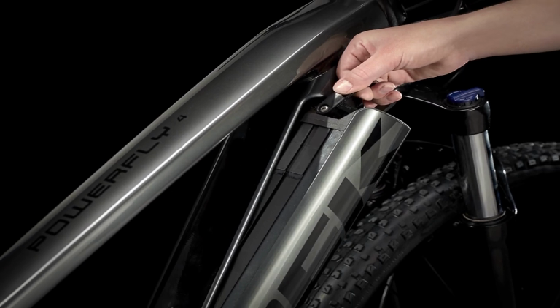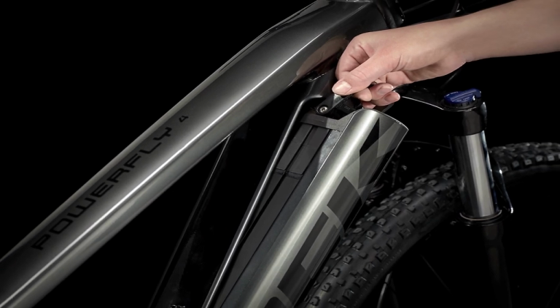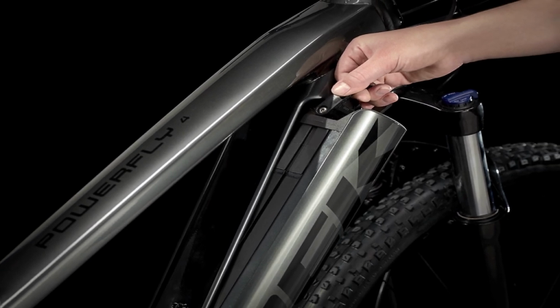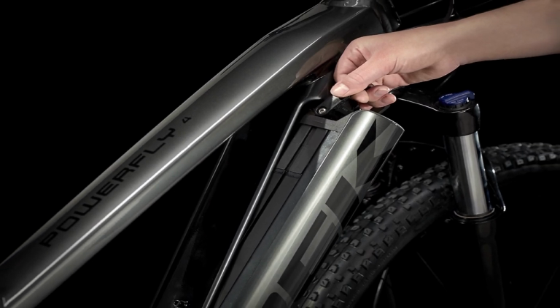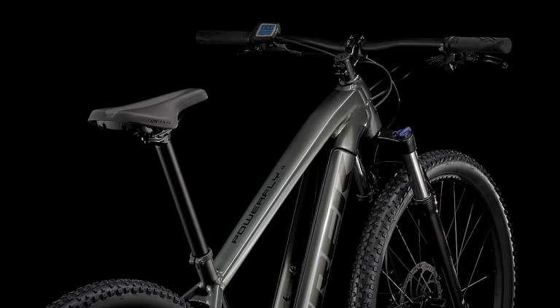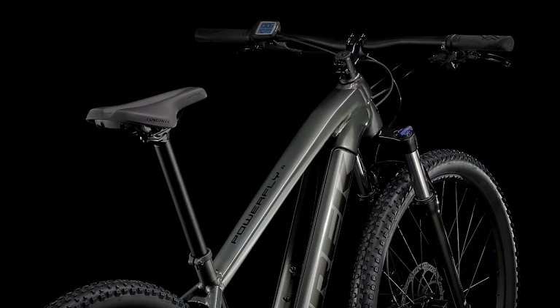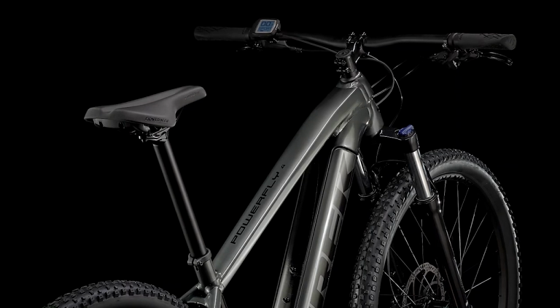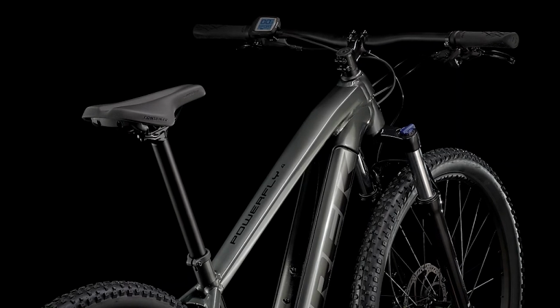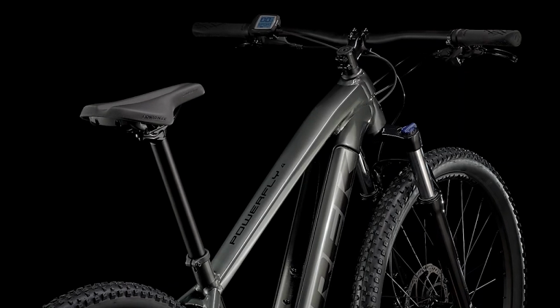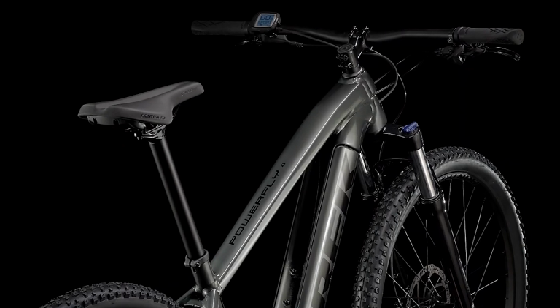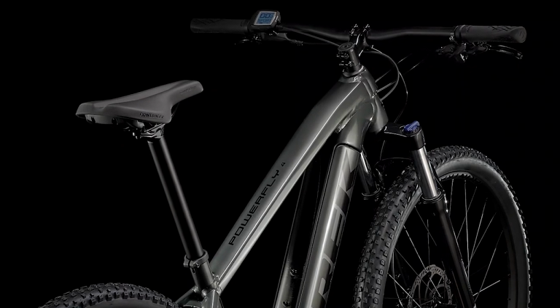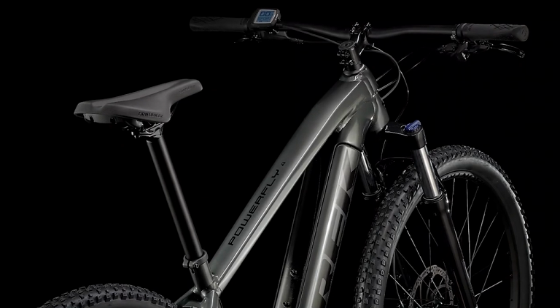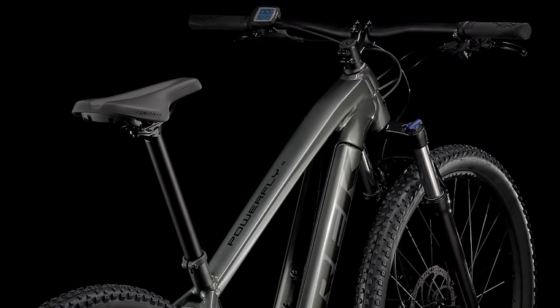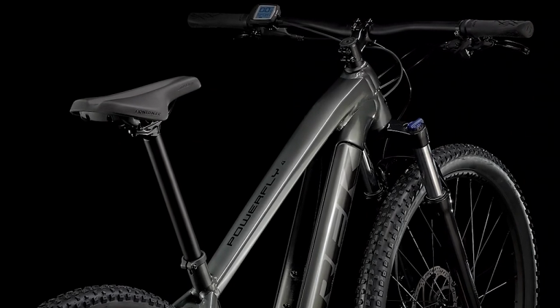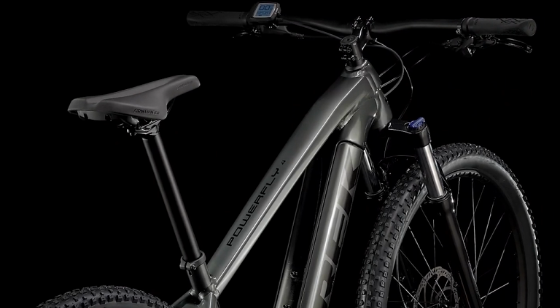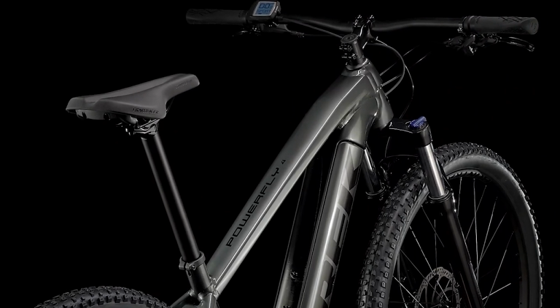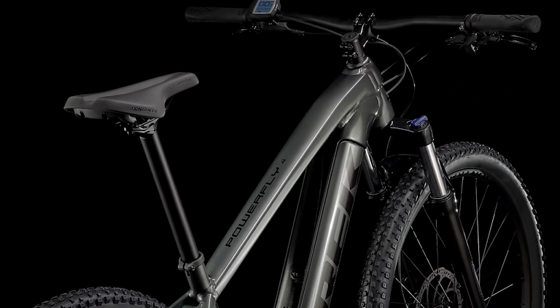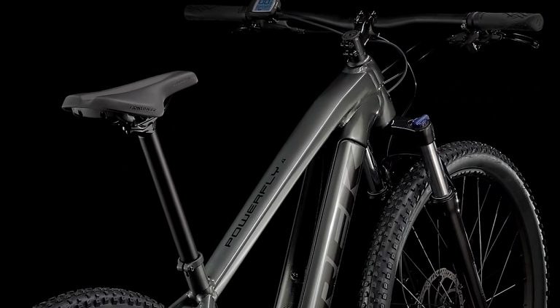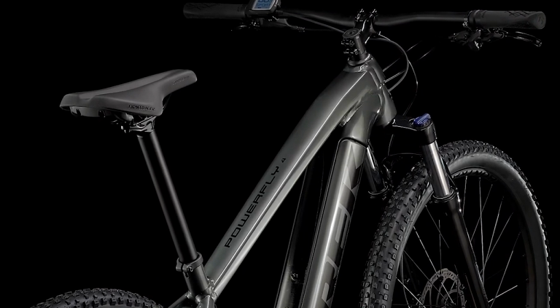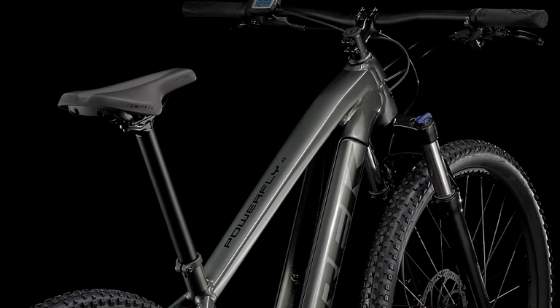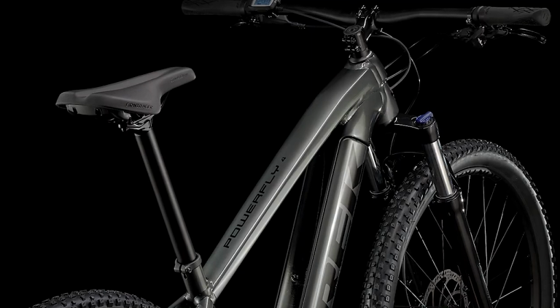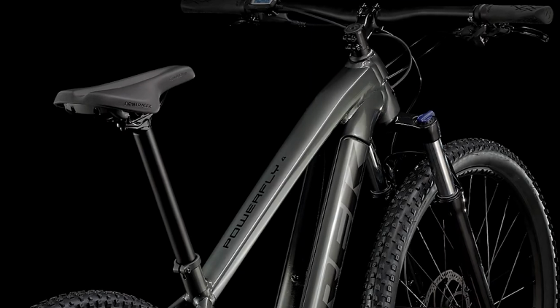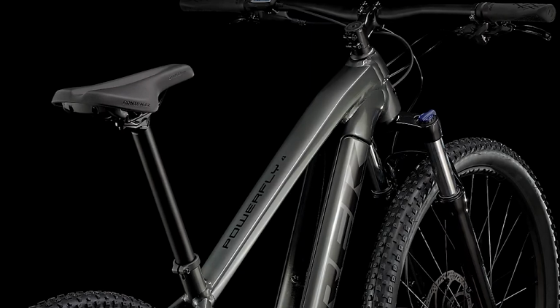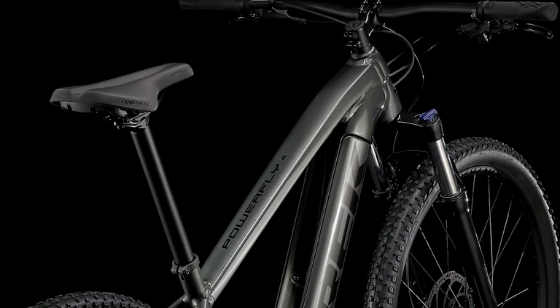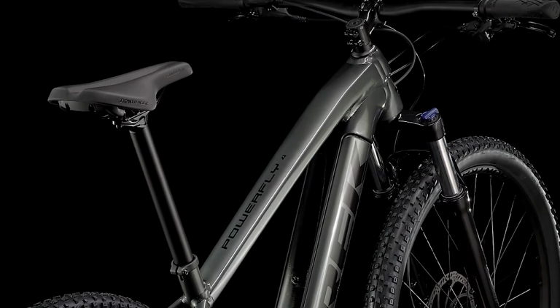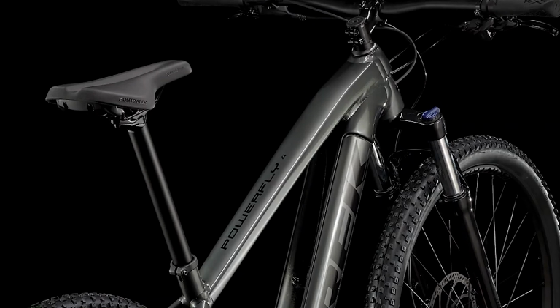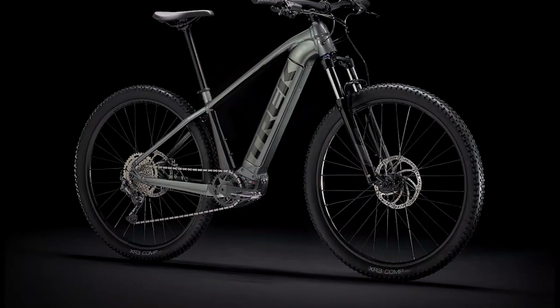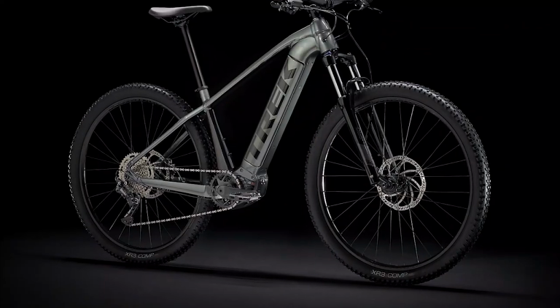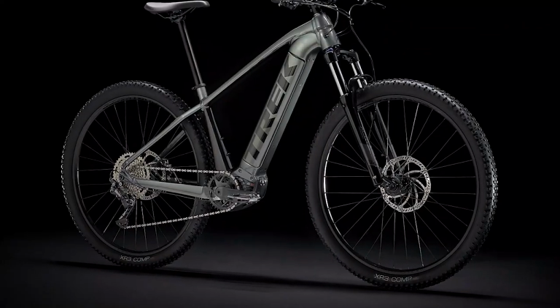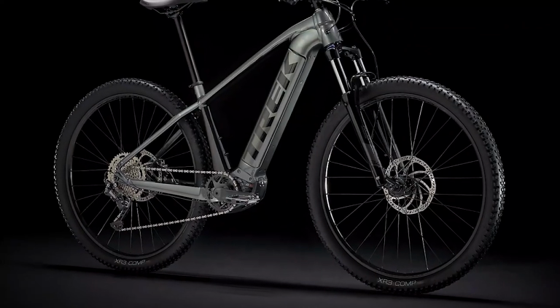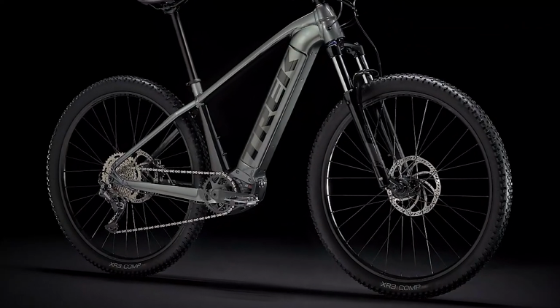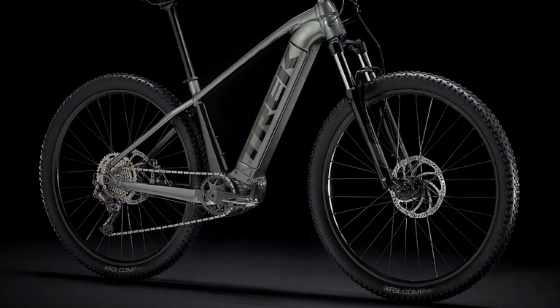One unique advantage with its design is the waterproof enclosure, allowing you to use the bike comfortably even during rainy weather.